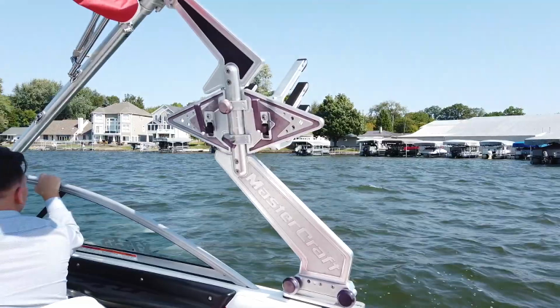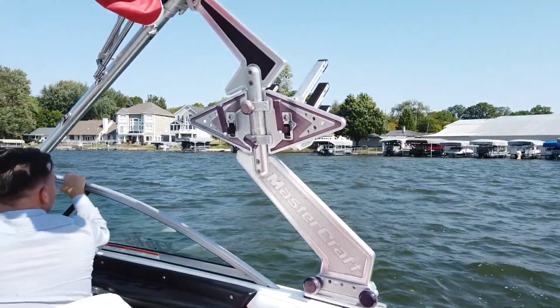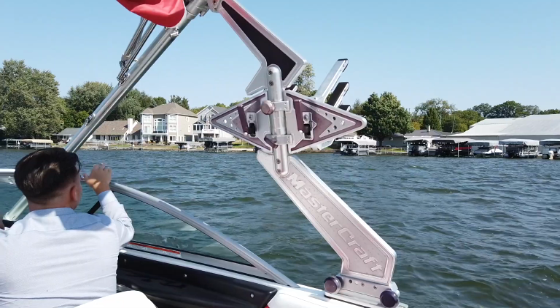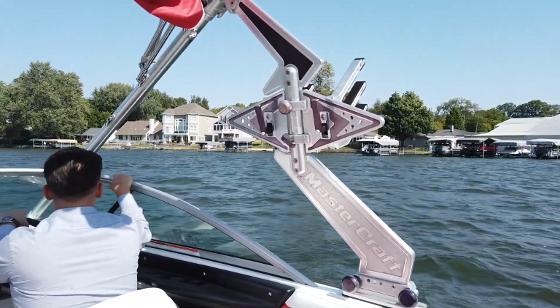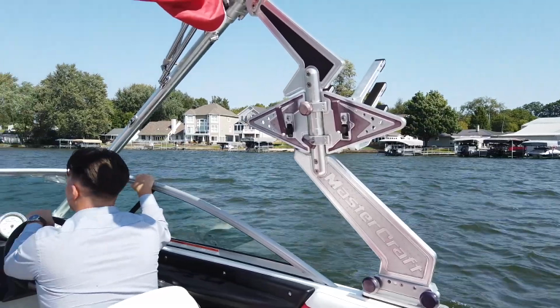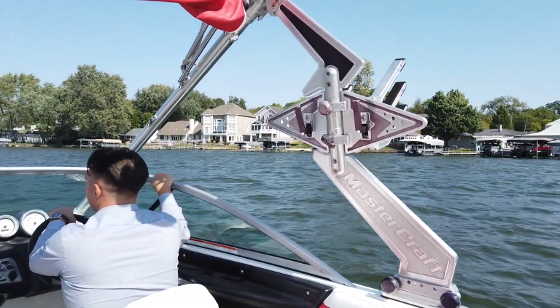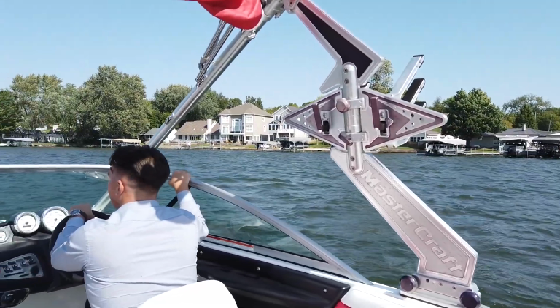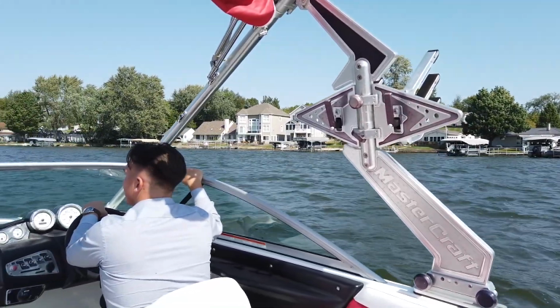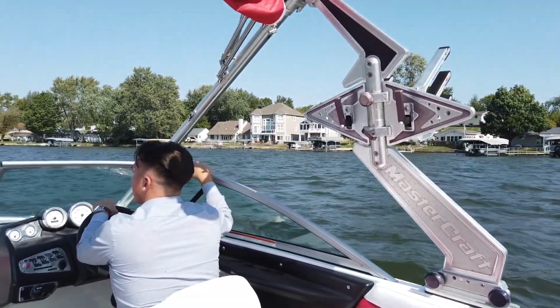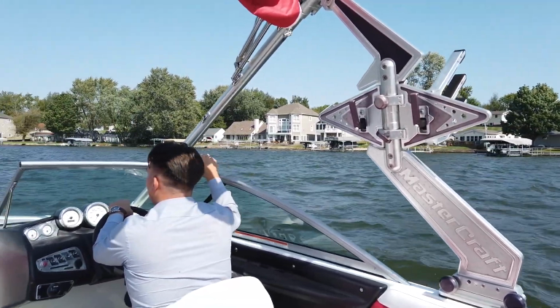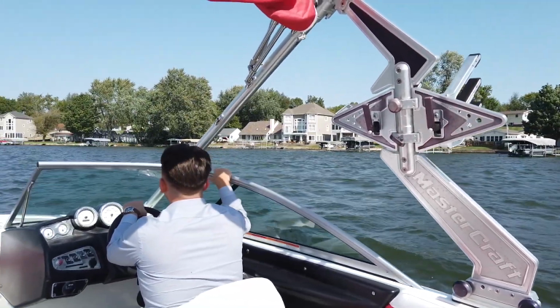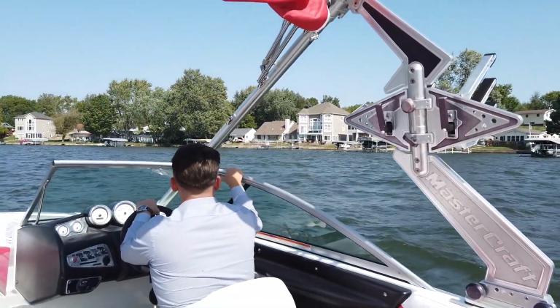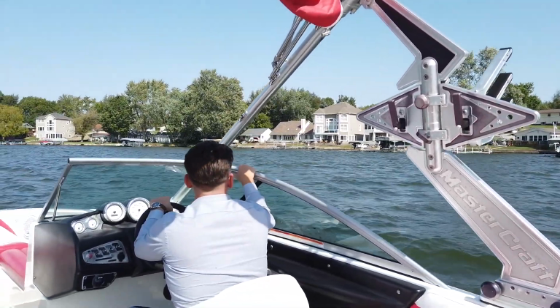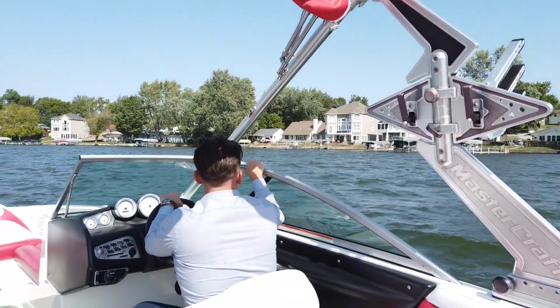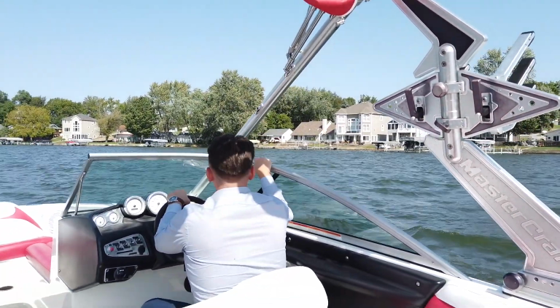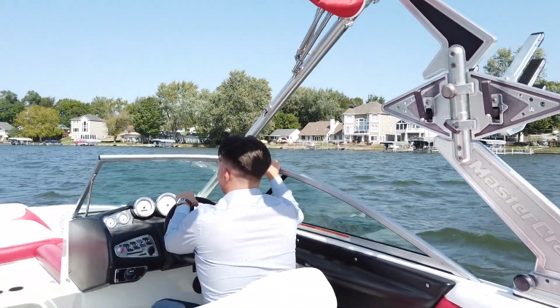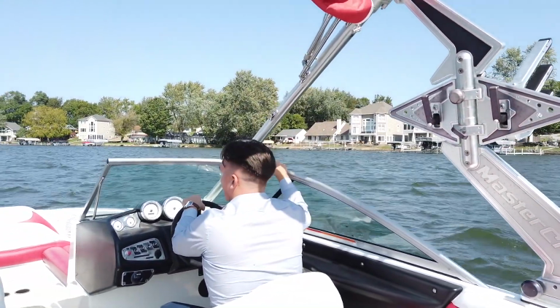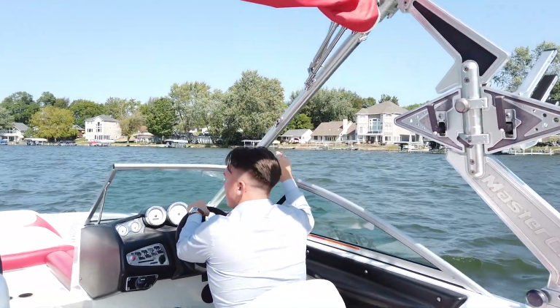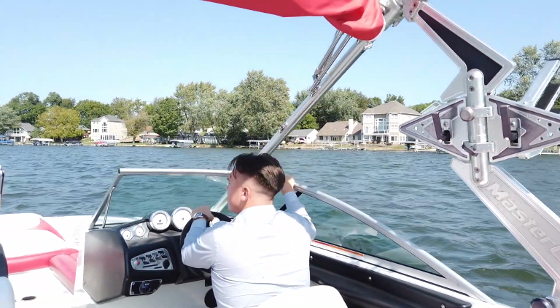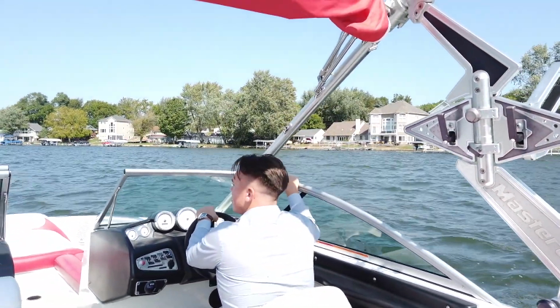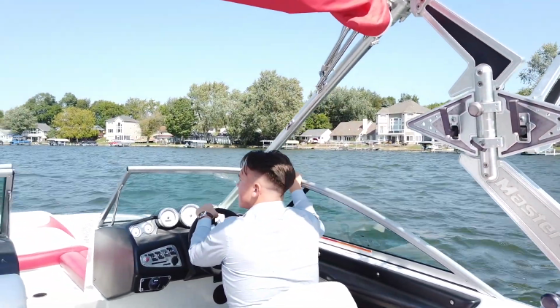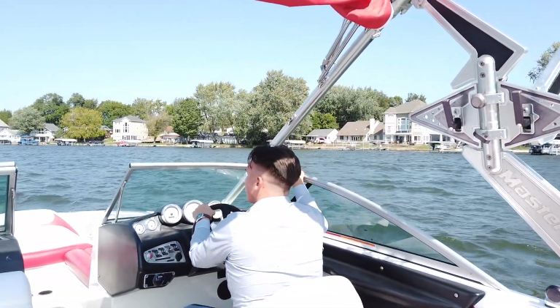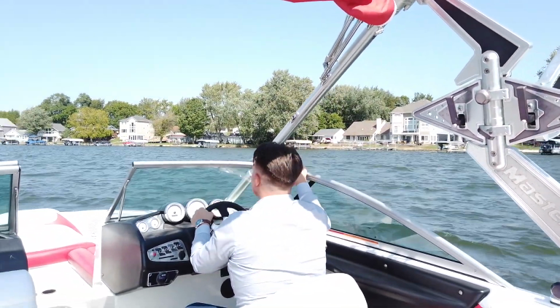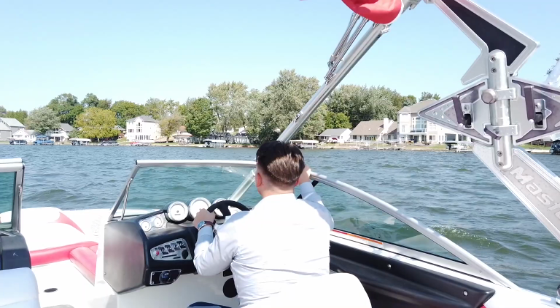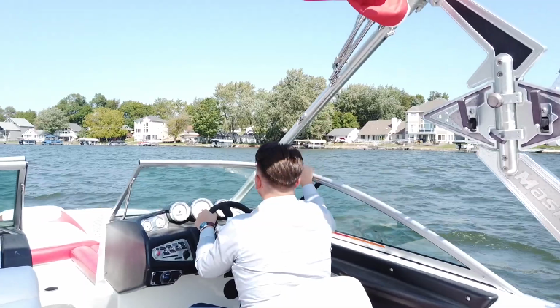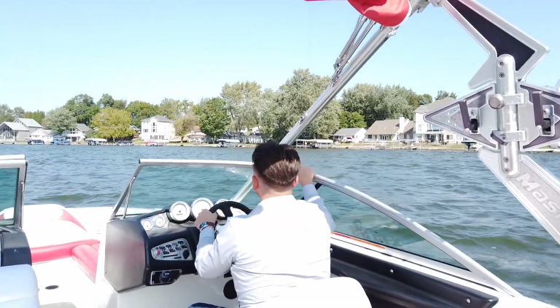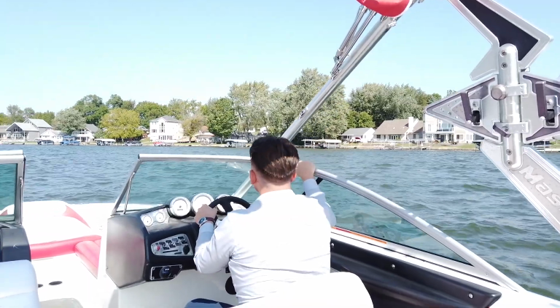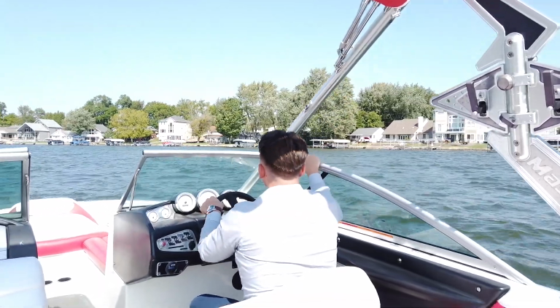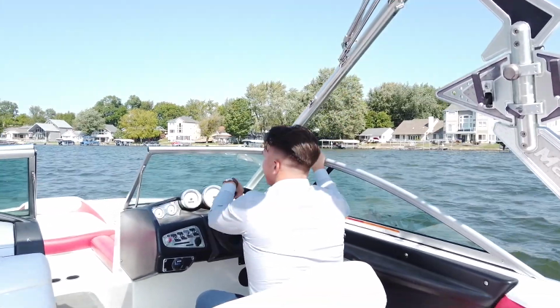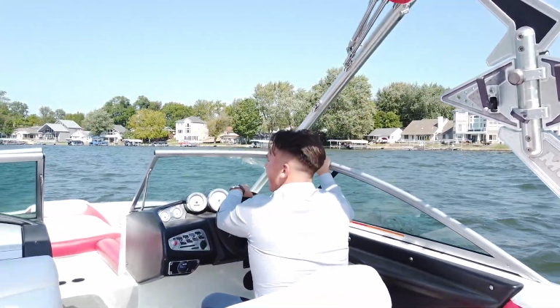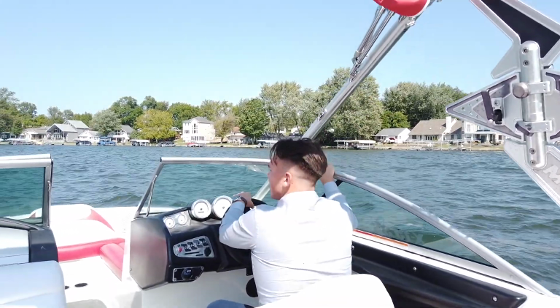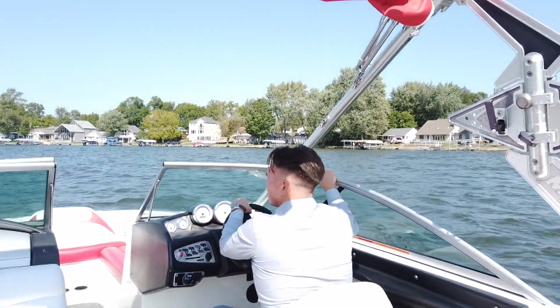Hamilton Lake is a golf cart community, so you can drive your golf cart uptown, go grab a piece of pizza from Rose Brothers Pizza, or hit the gas station.